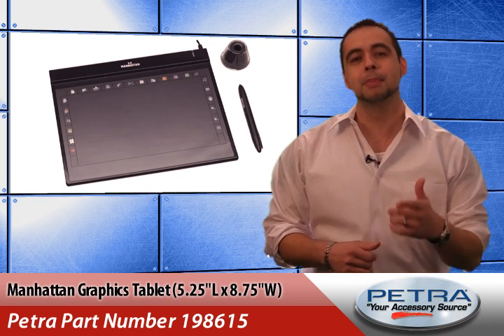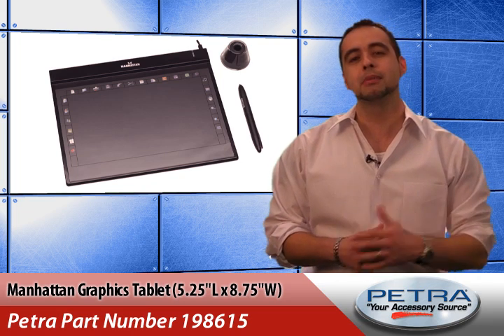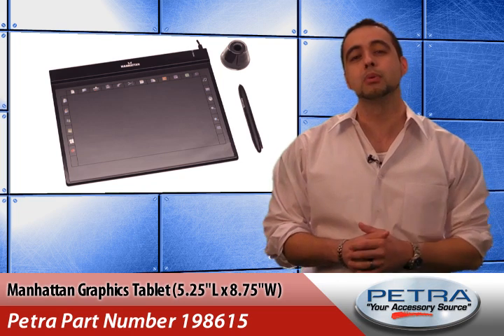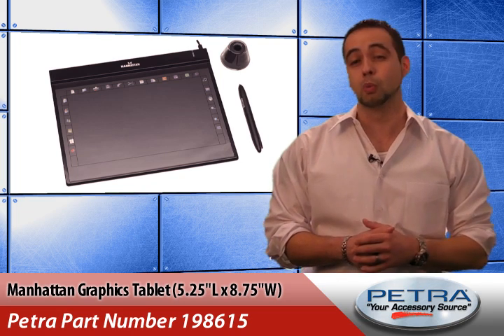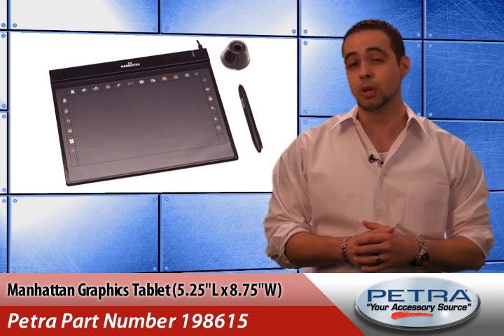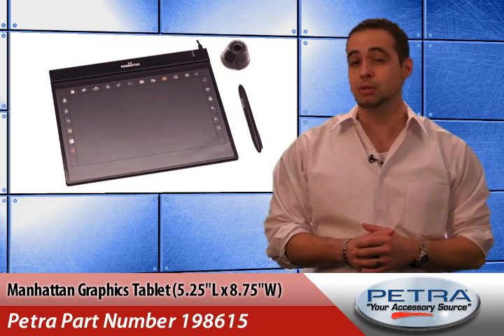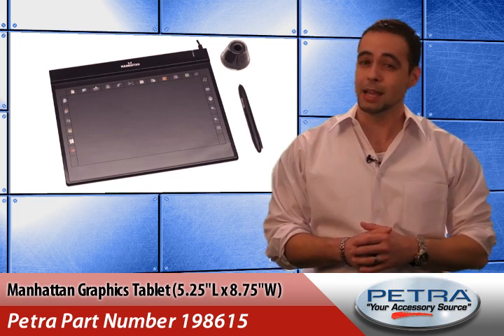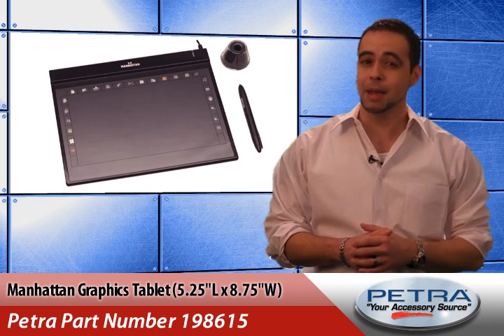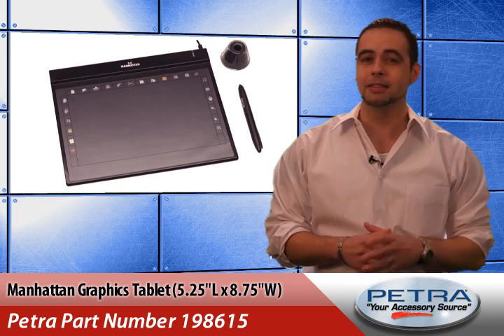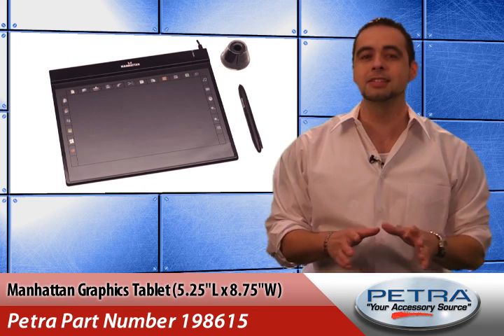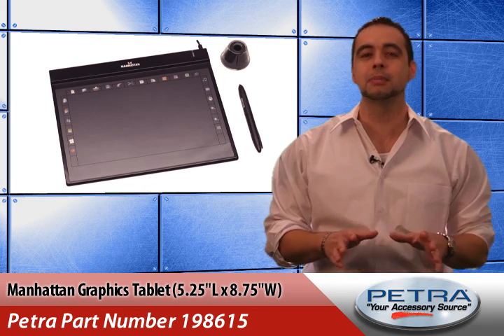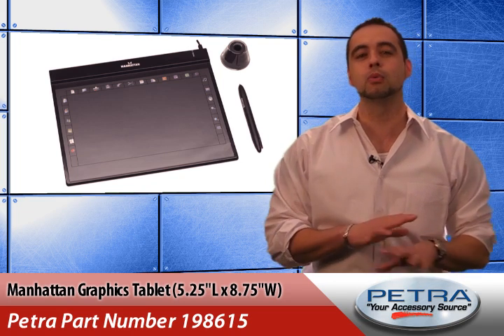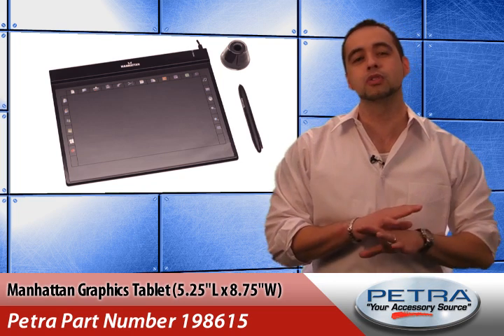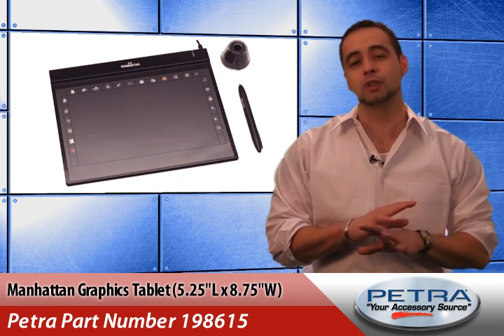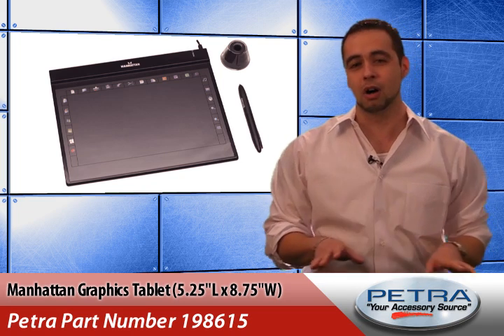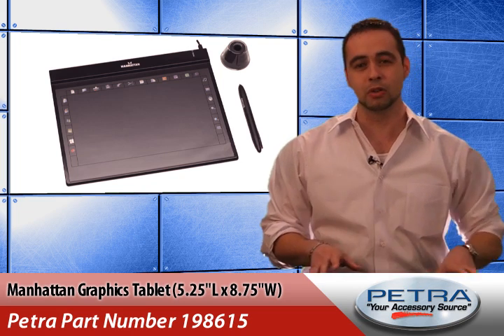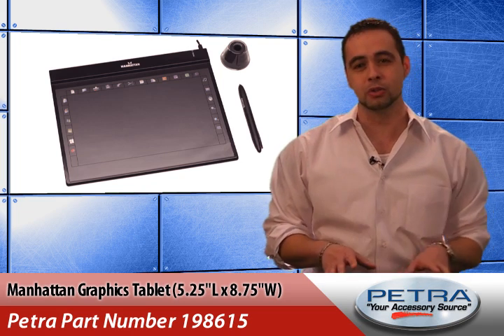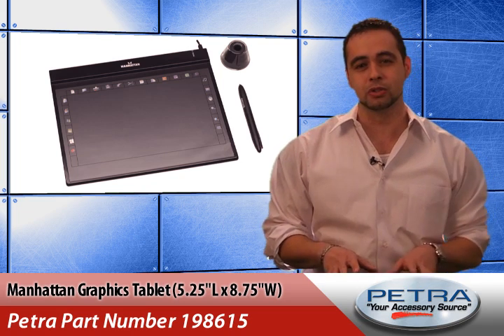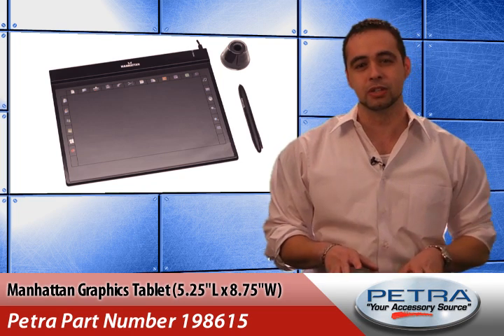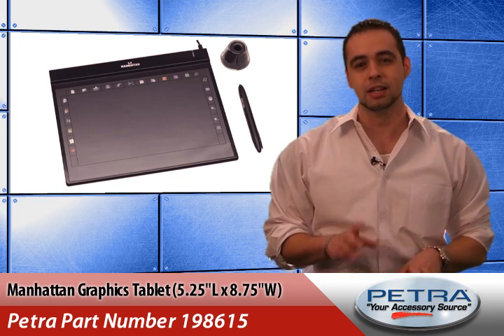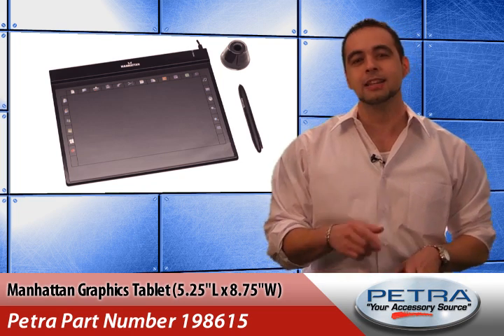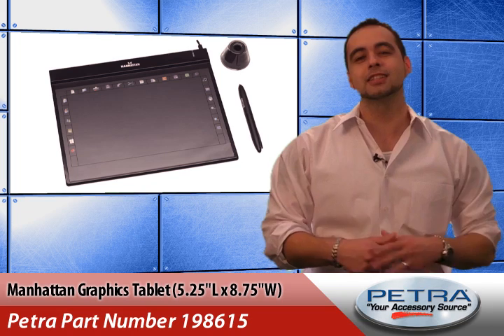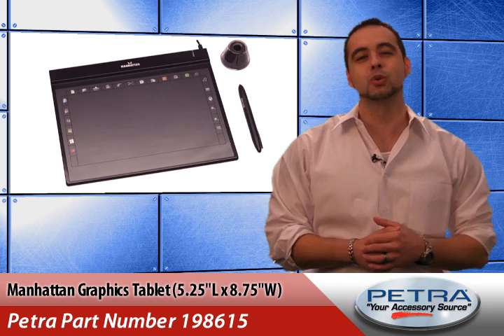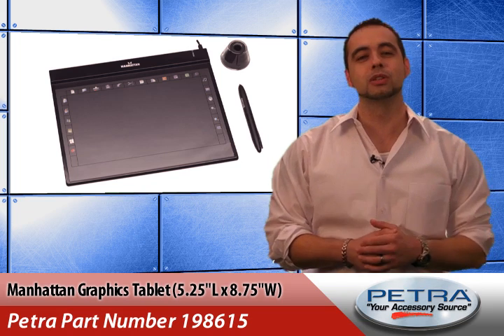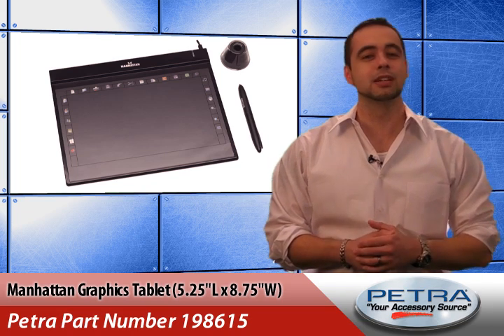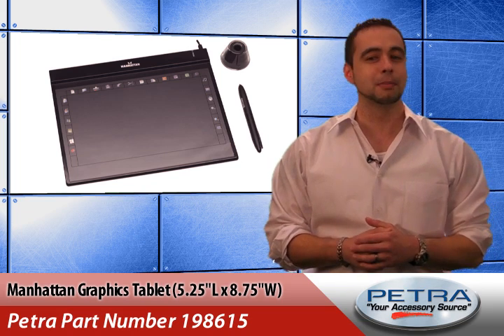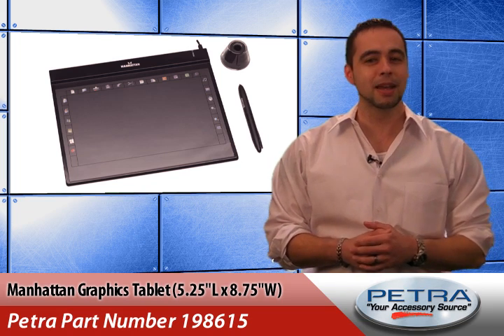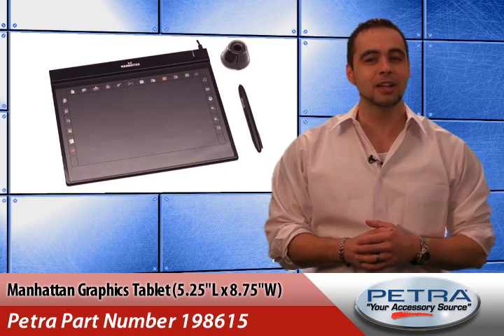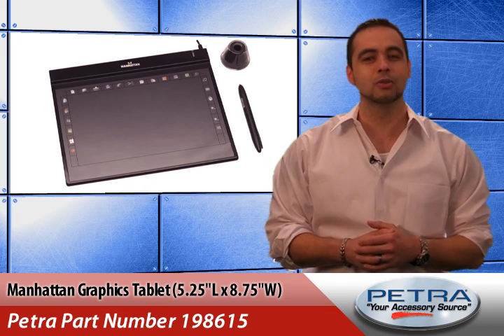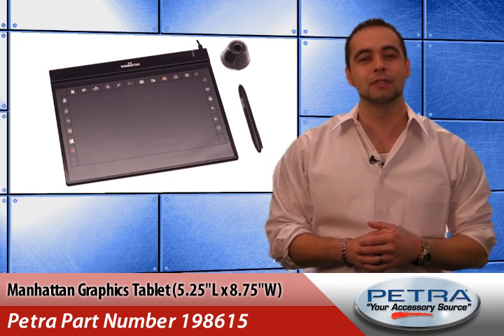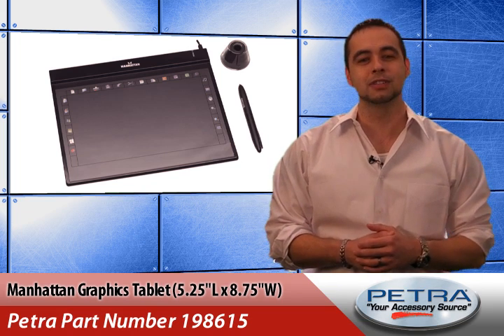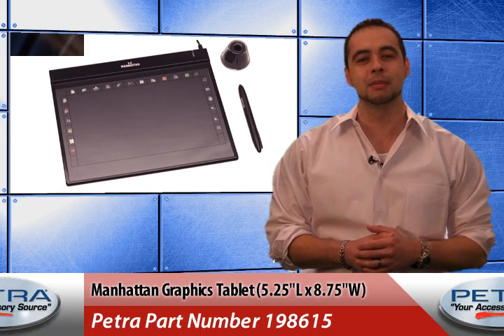Compatible with Windows and Mac, this tablet works for all users. That's a quick look at the Manhattan graphics tablet.